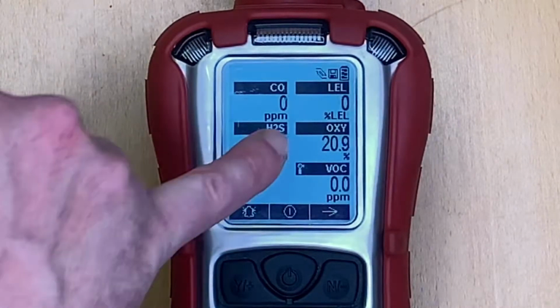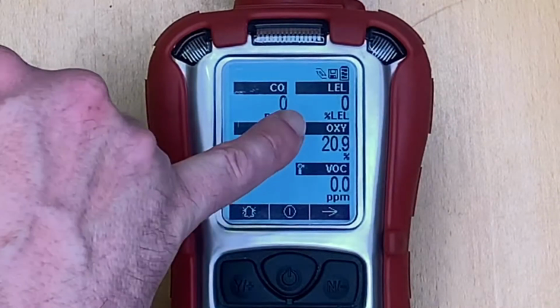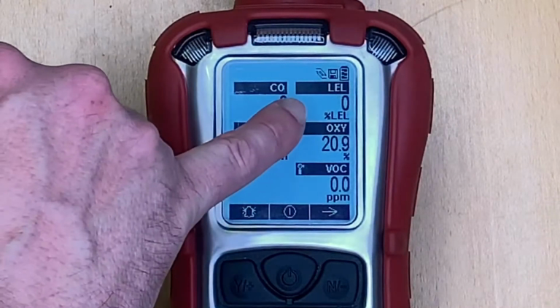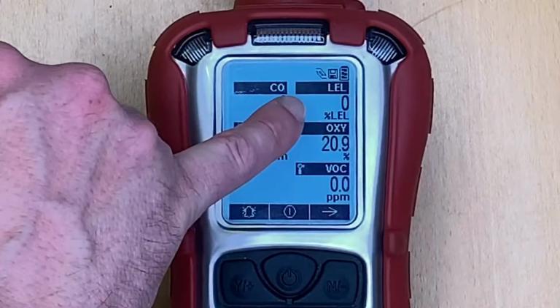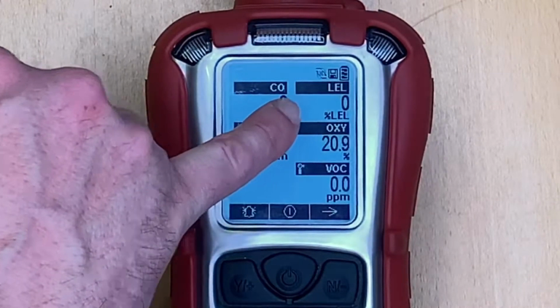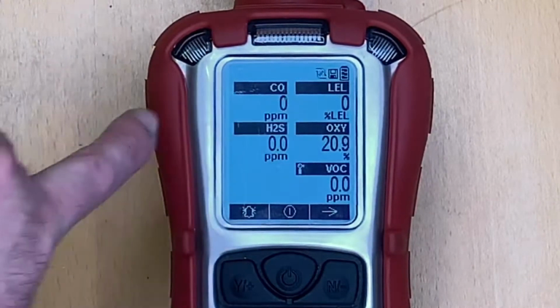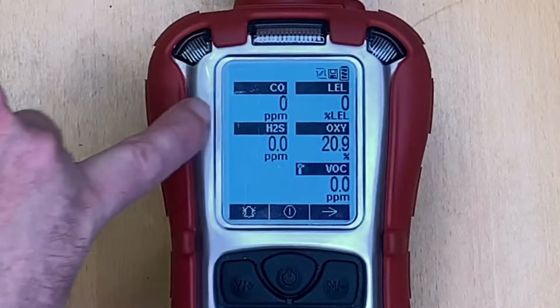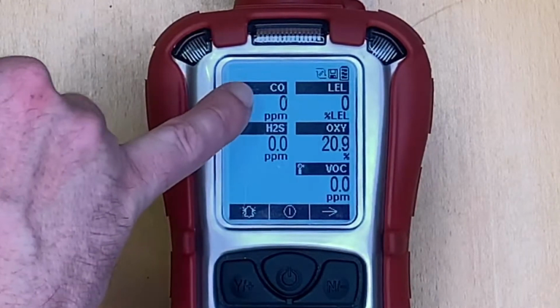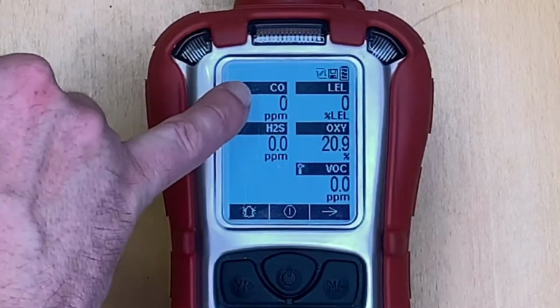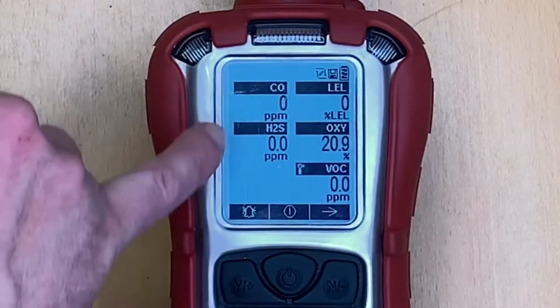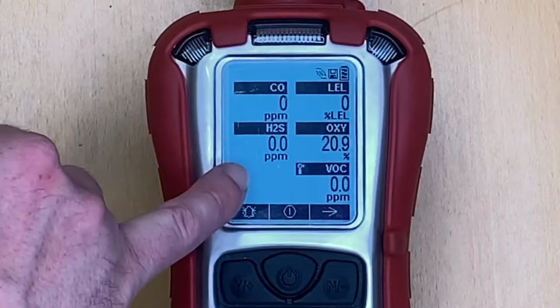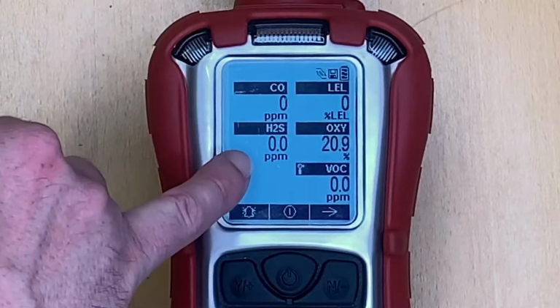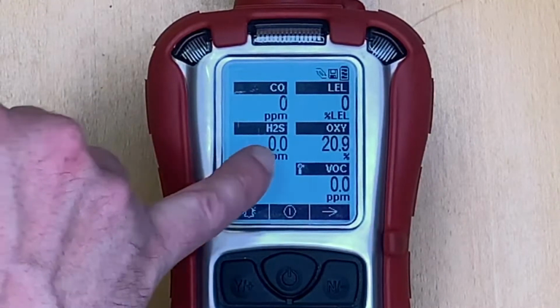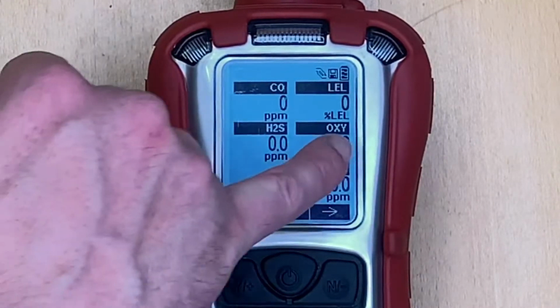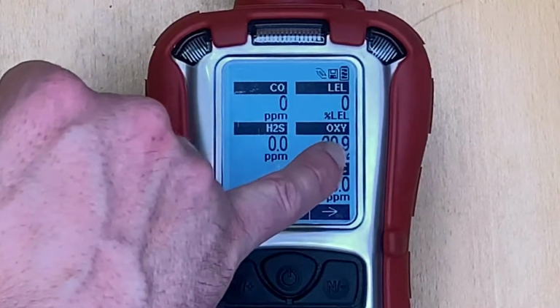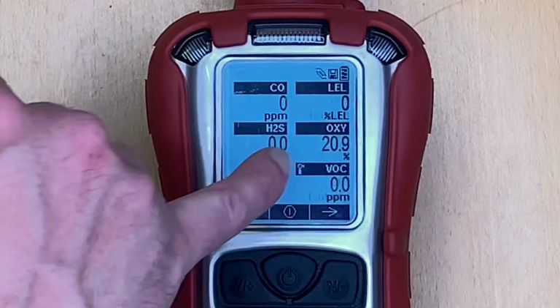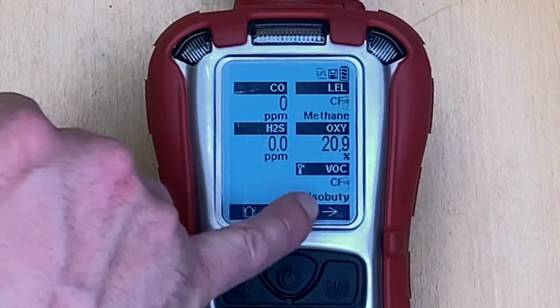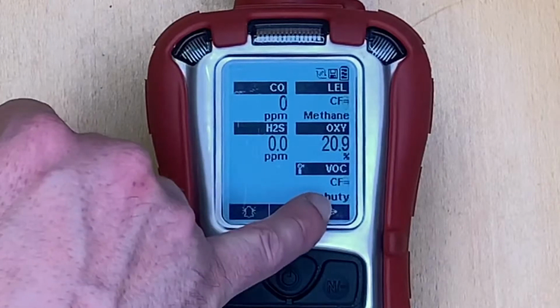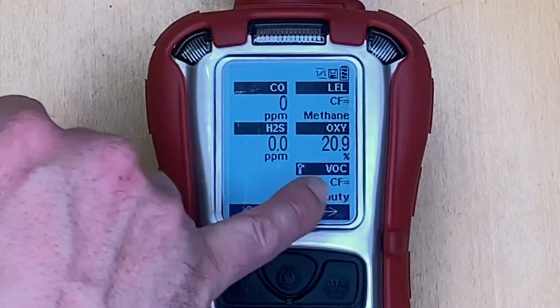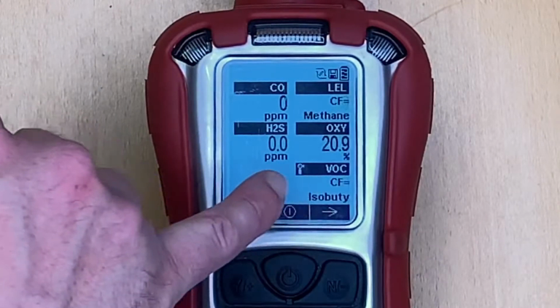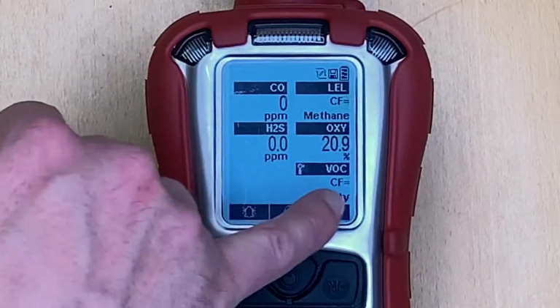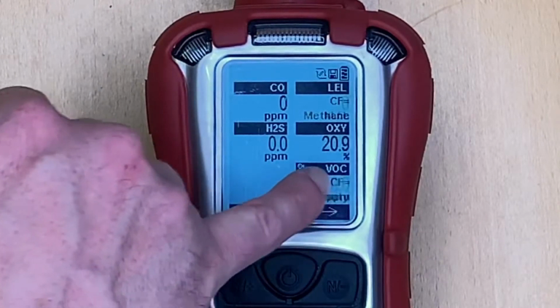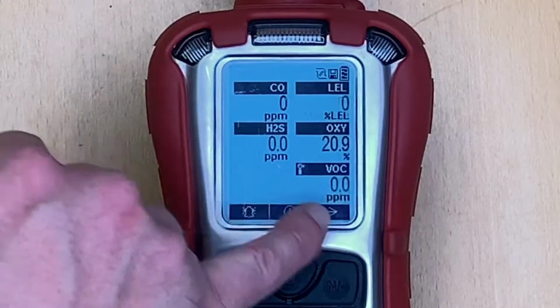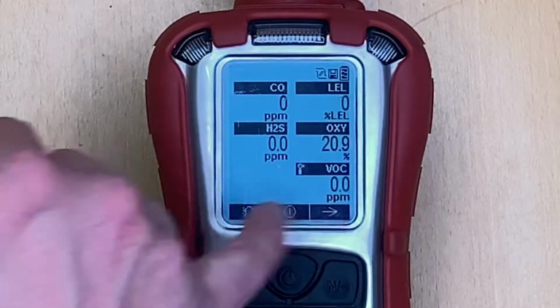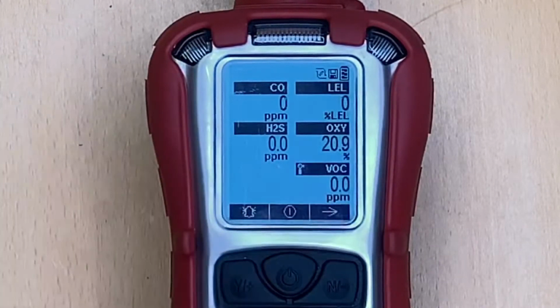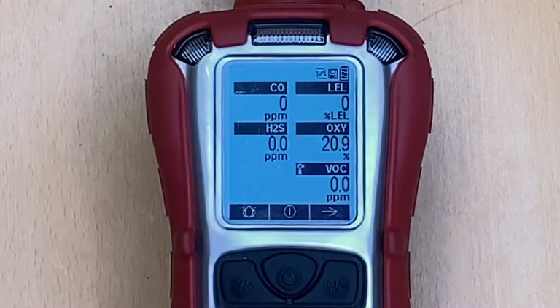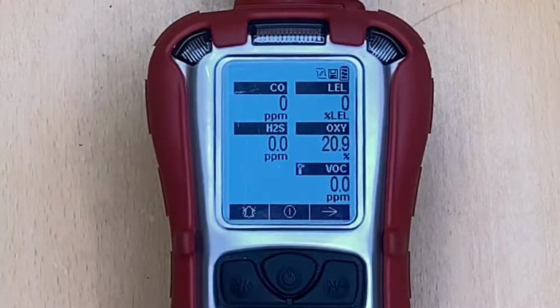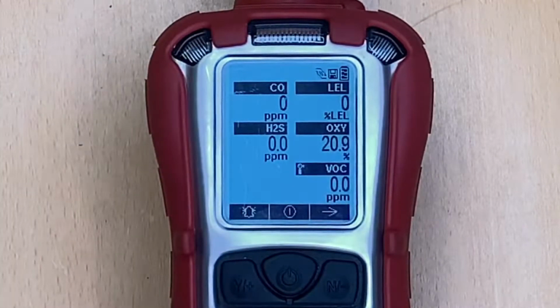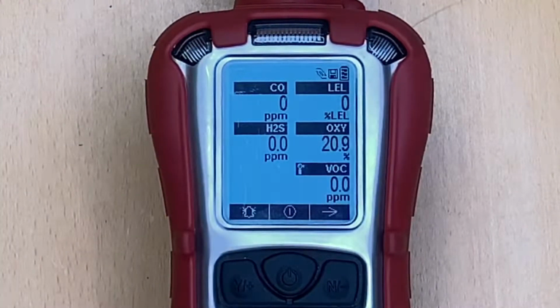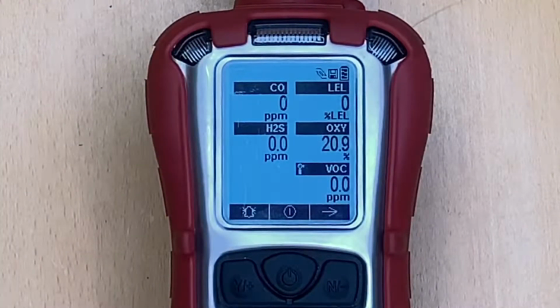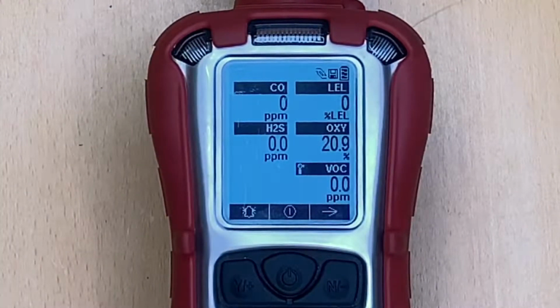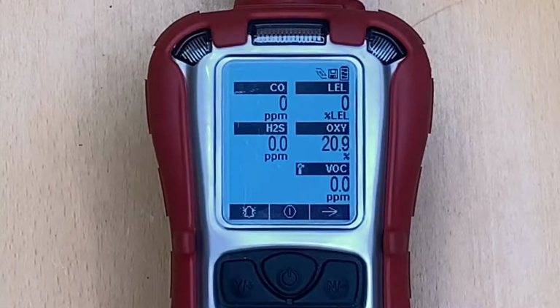We can see the active sensors: LEL, CO, H₂S, oxygen, and total VOCs.